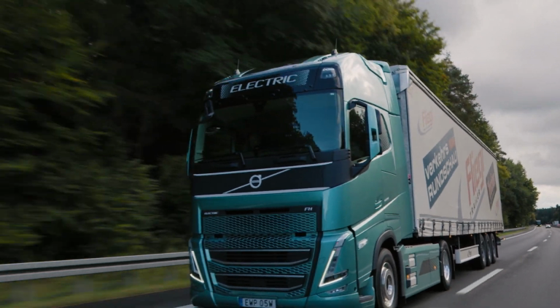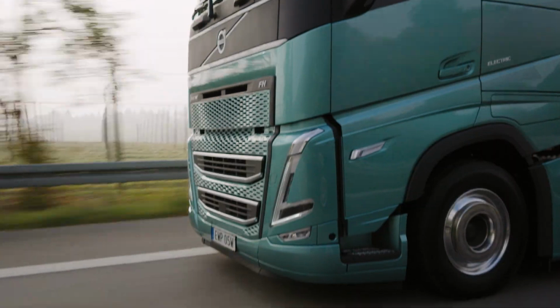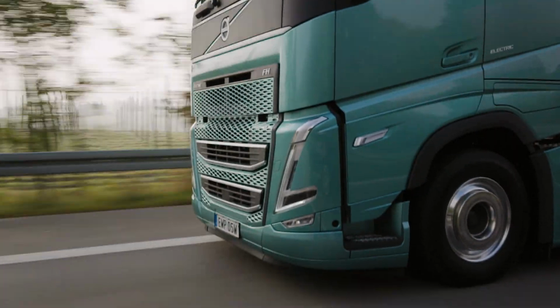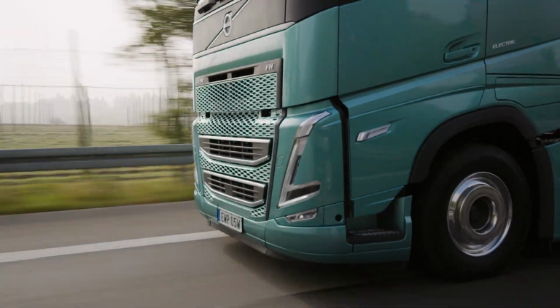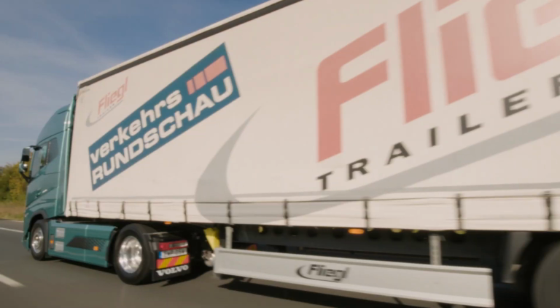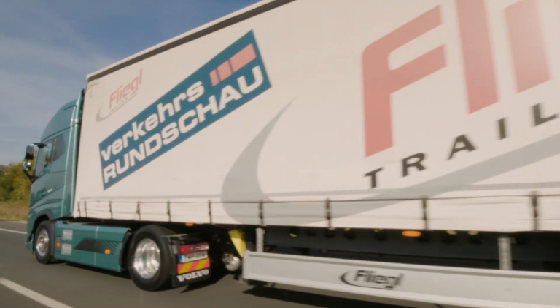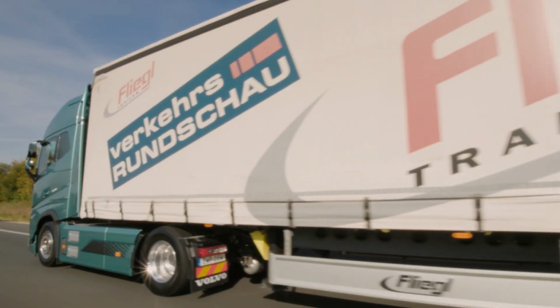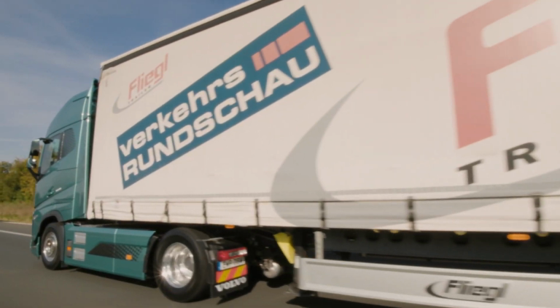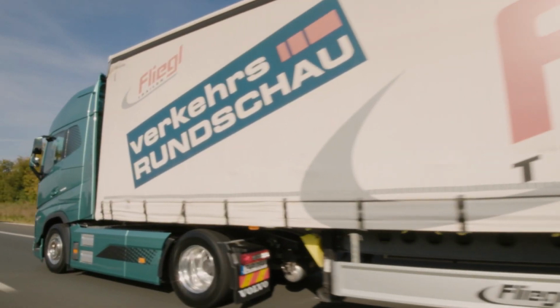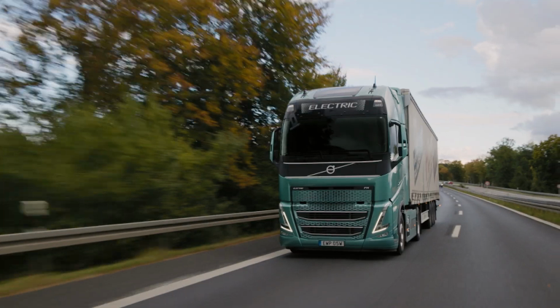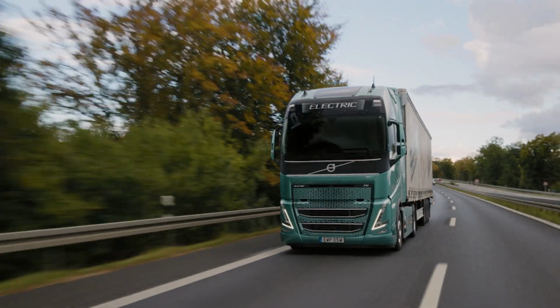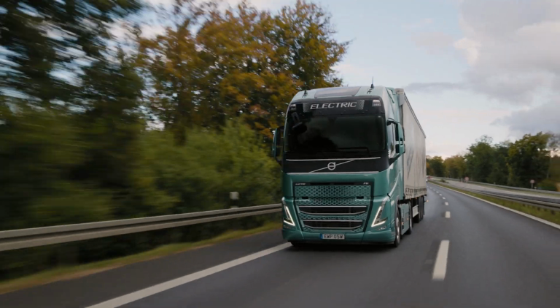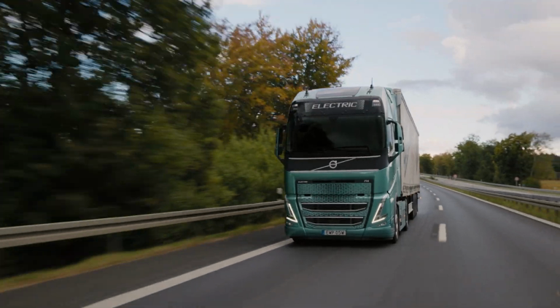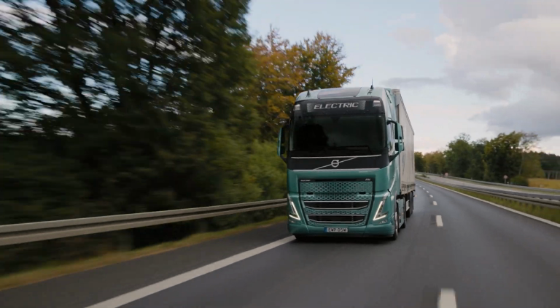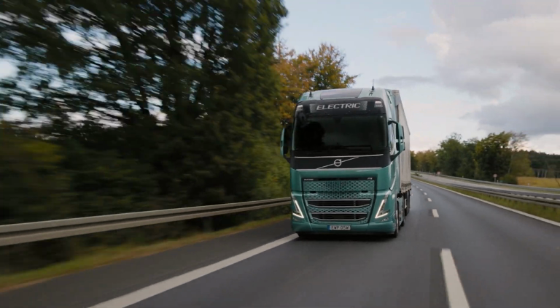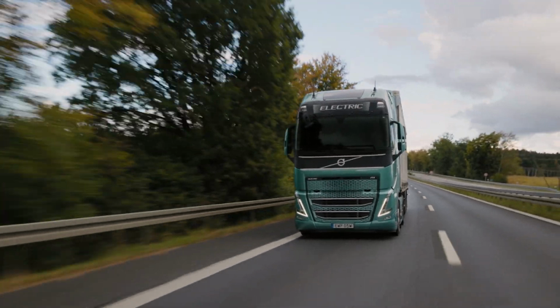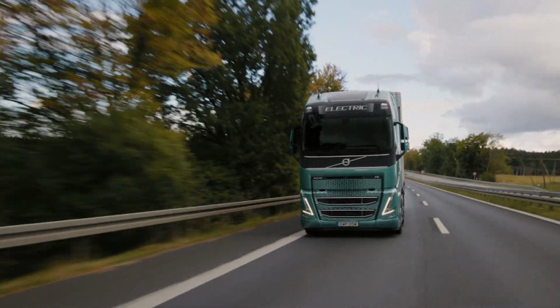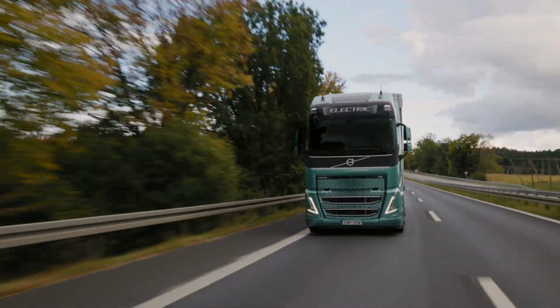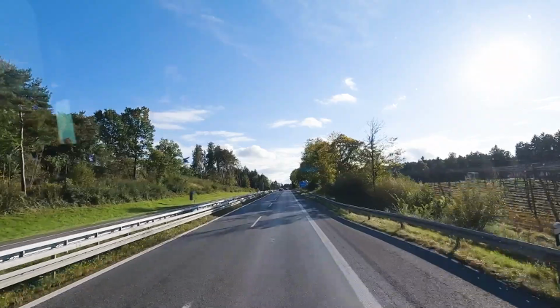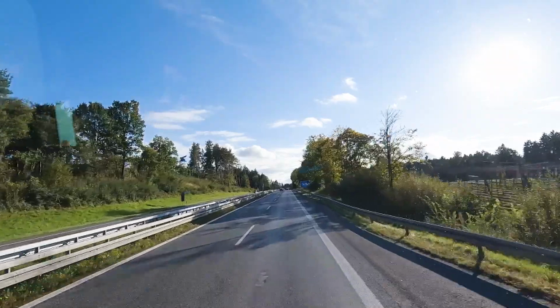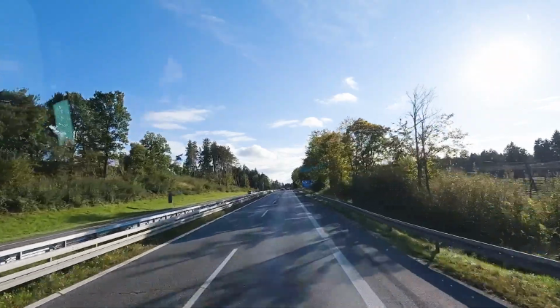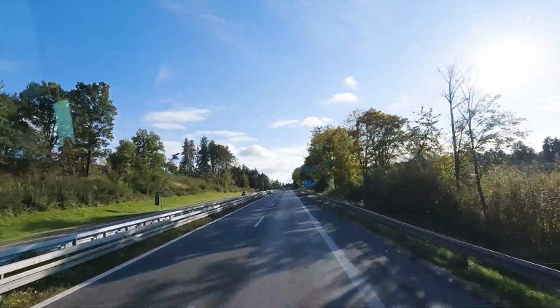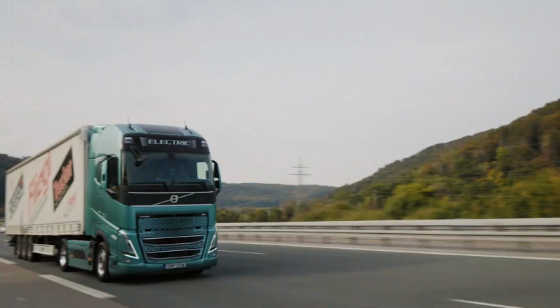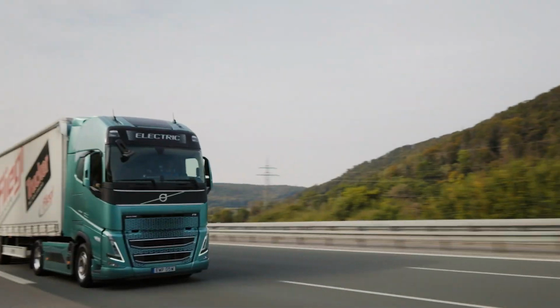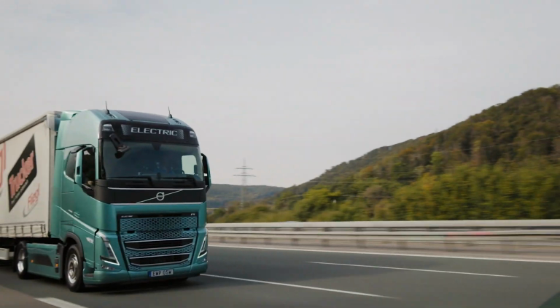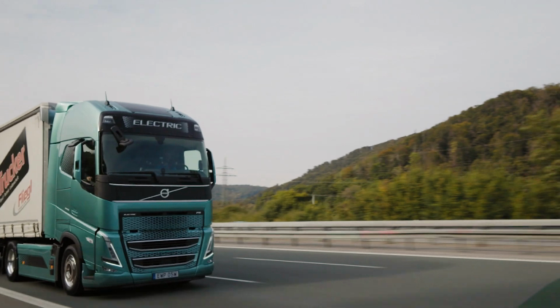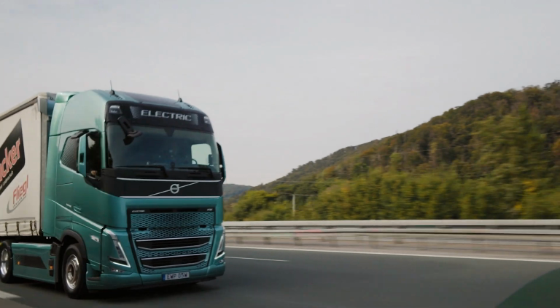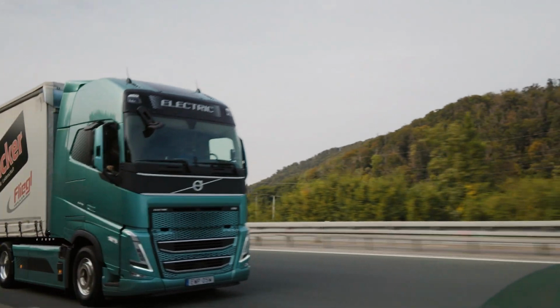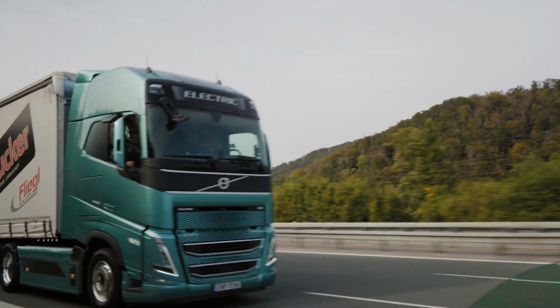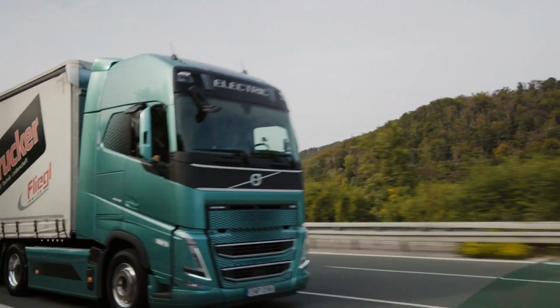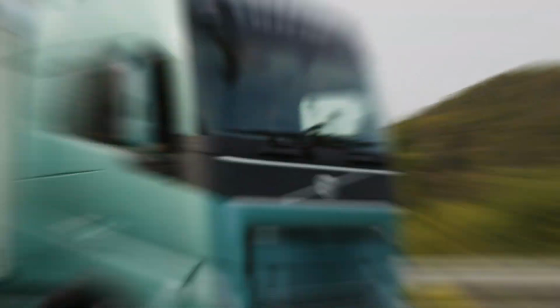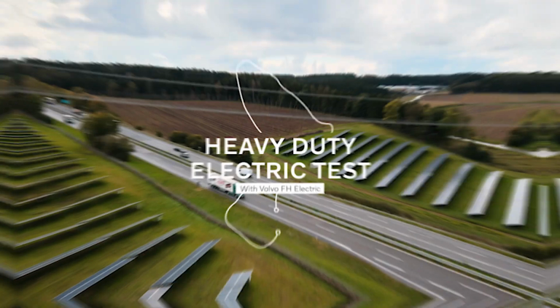Are electric trucks ready for heavy loads? Yes, and we can prove it!